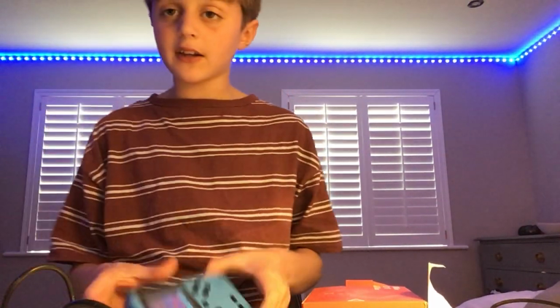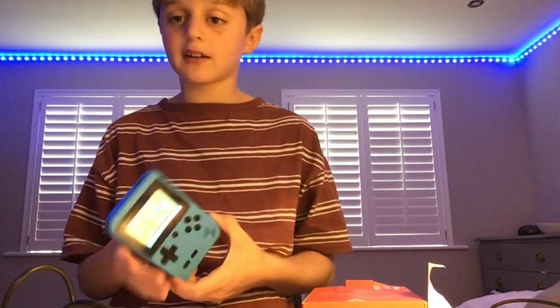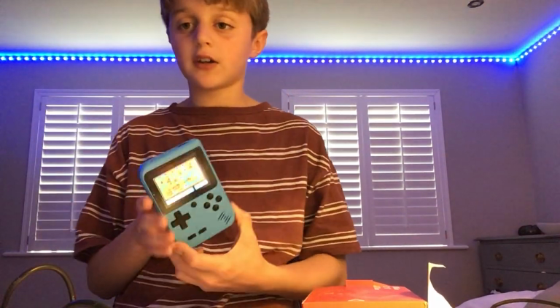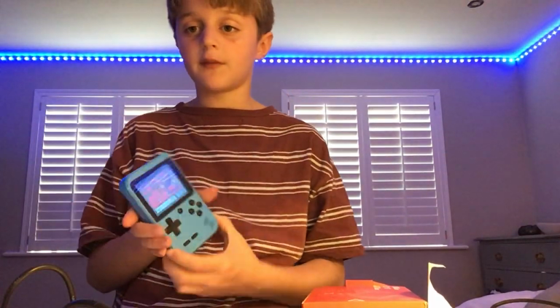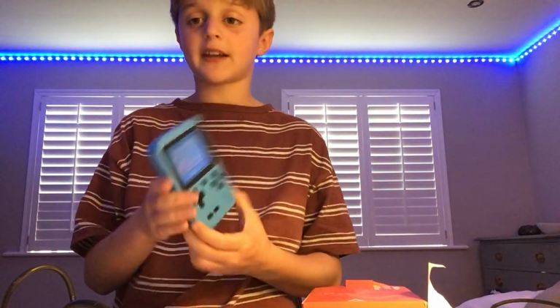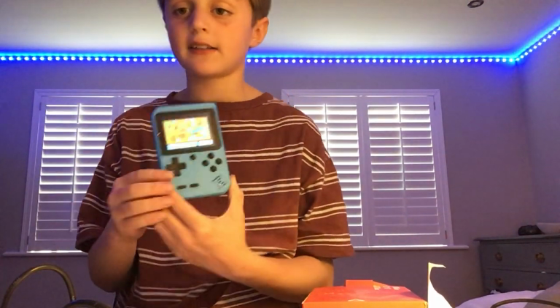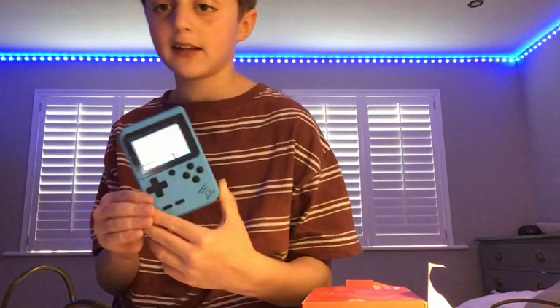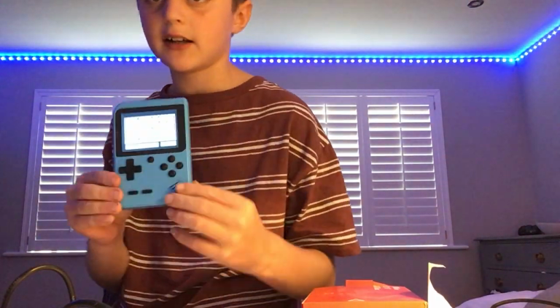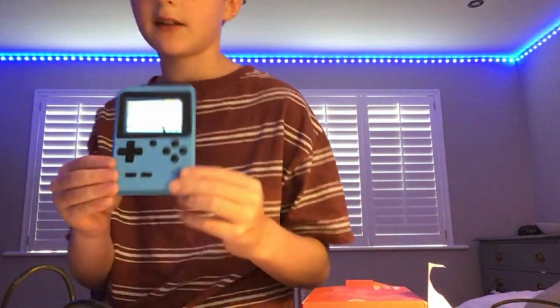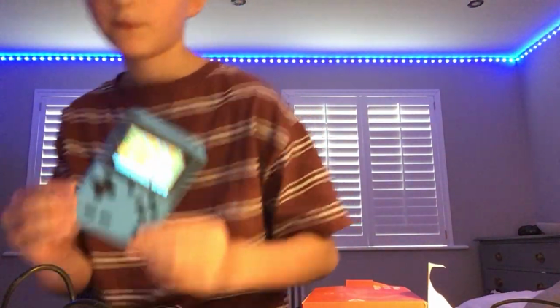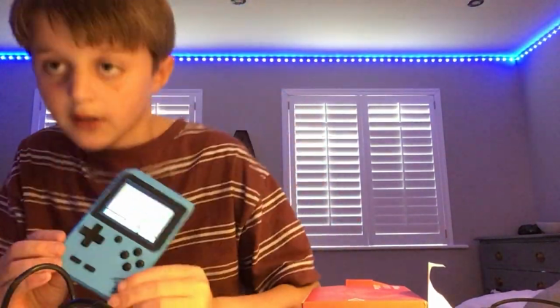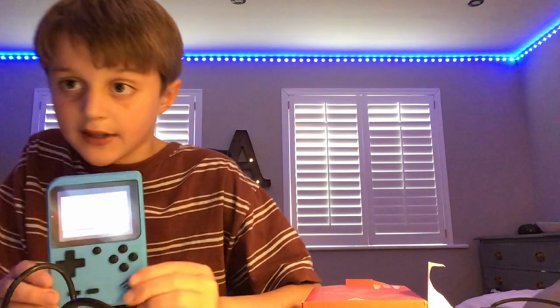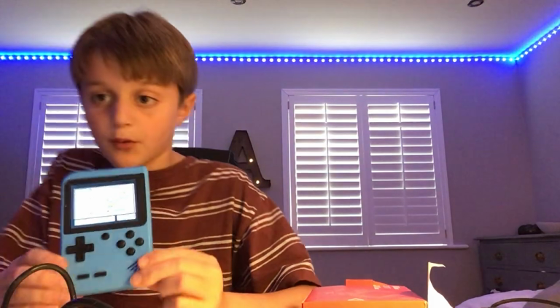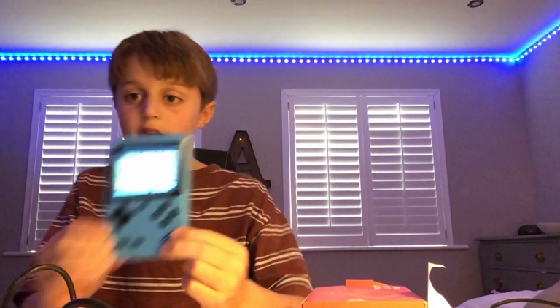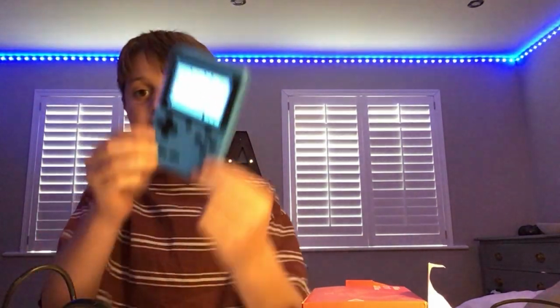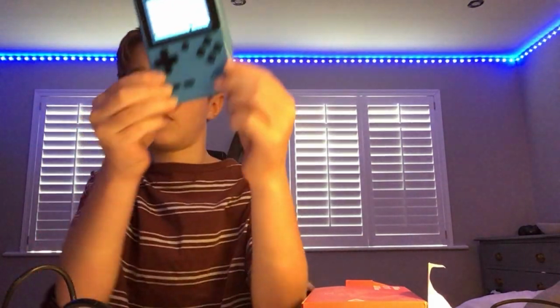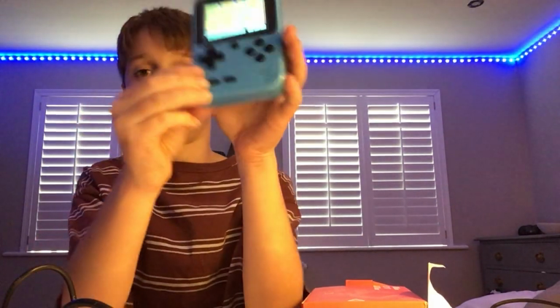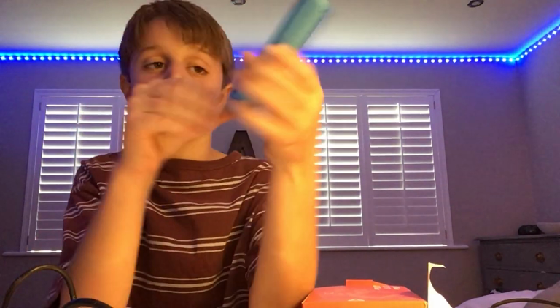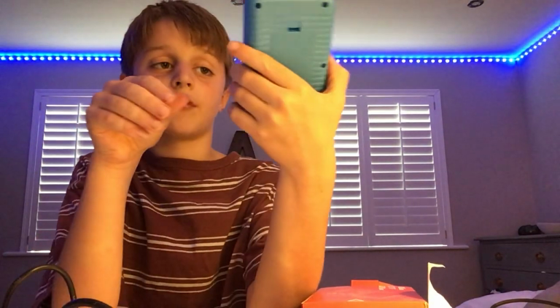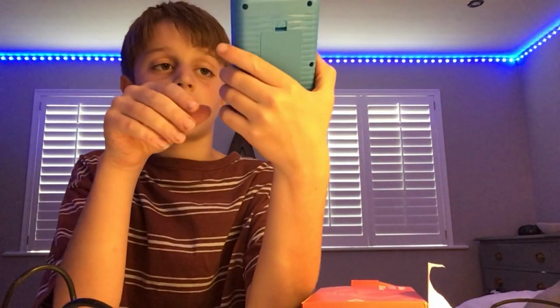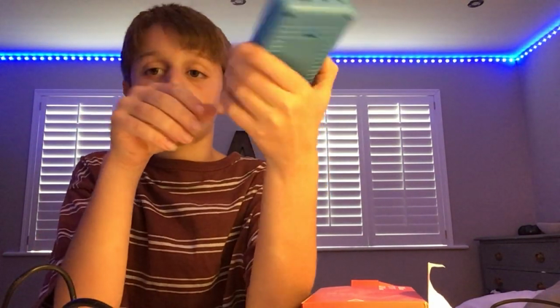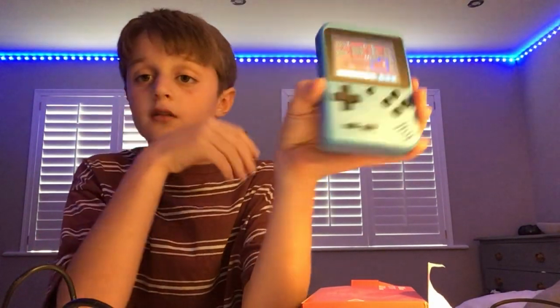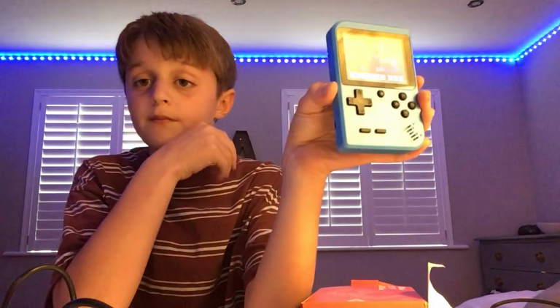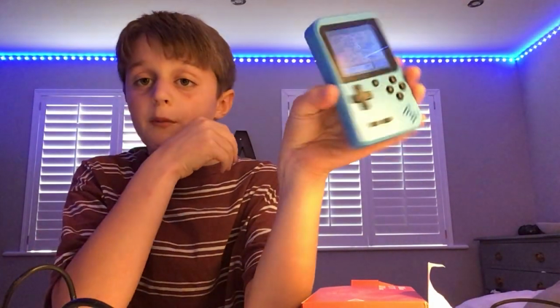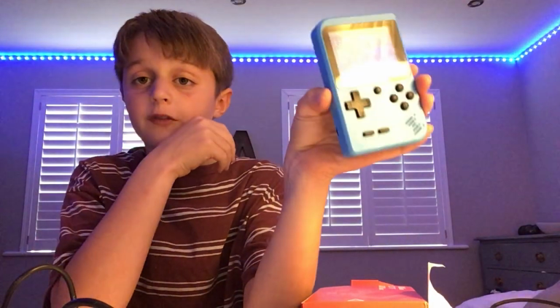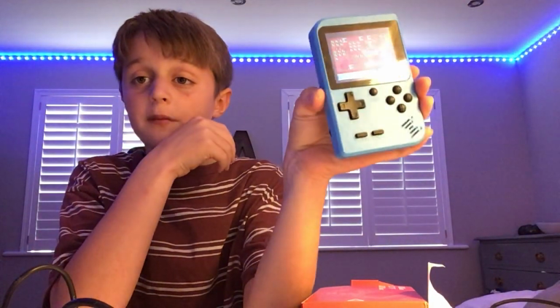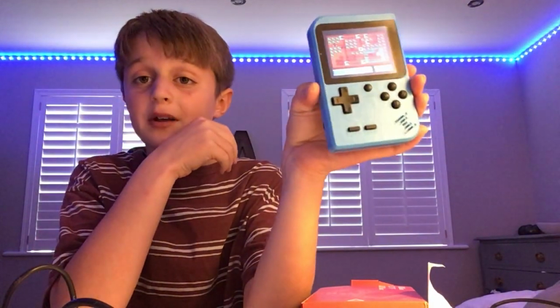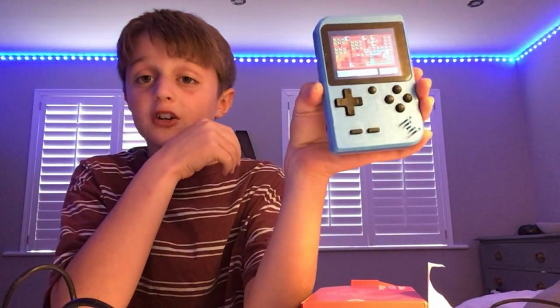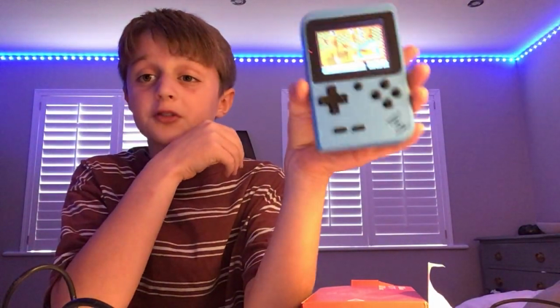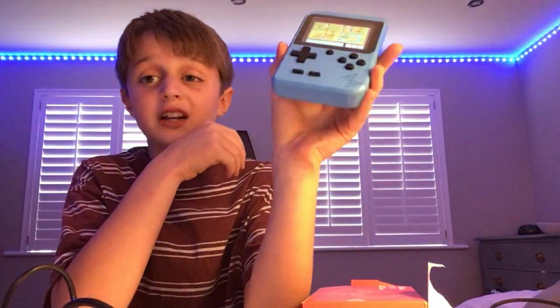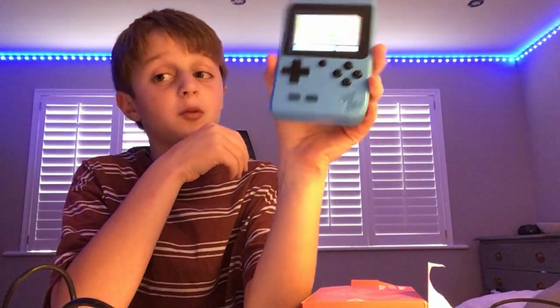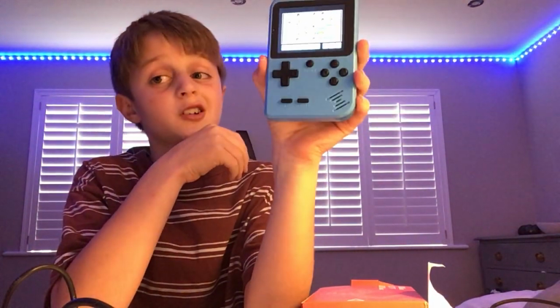But yeah, I think that's it for the Game Boy. Purchased a £15 console and it worked.